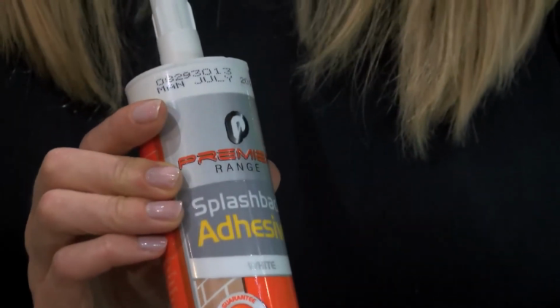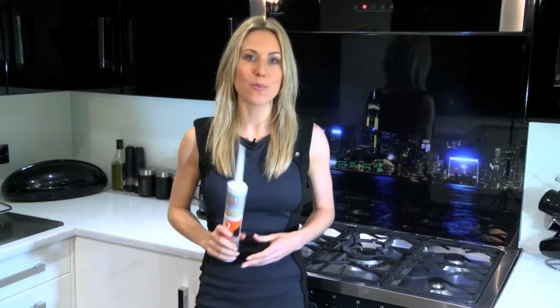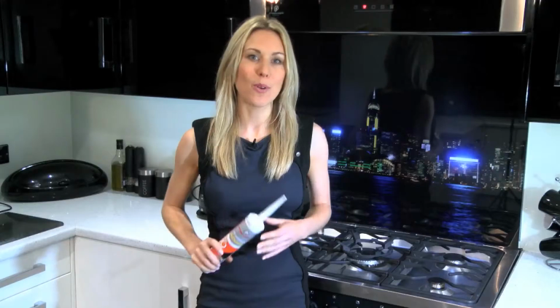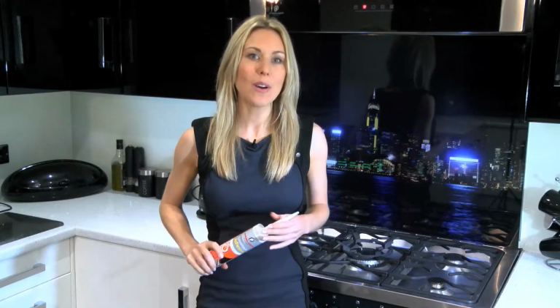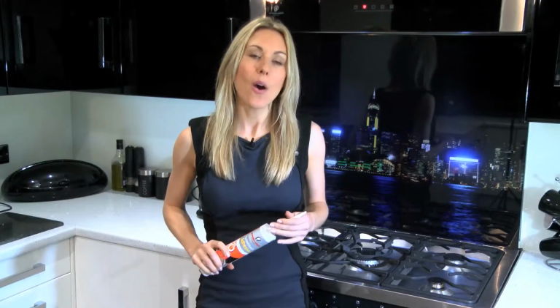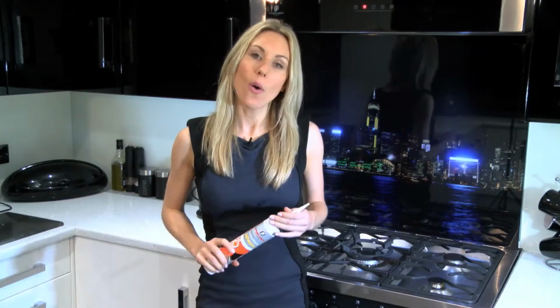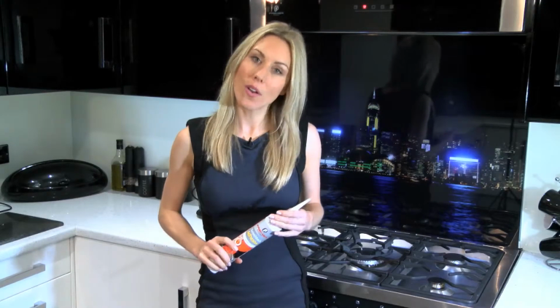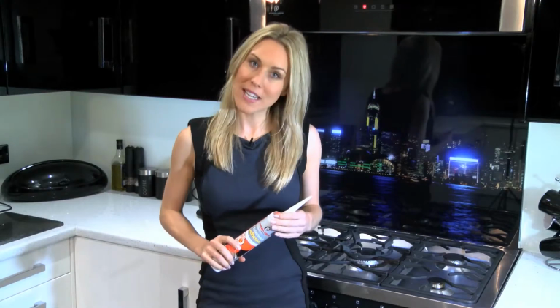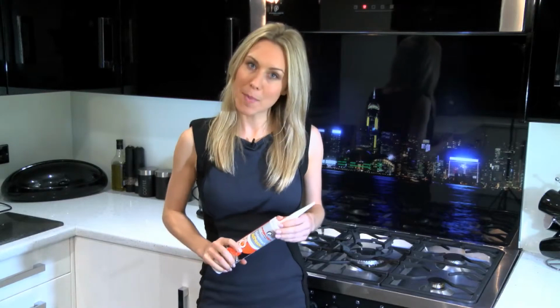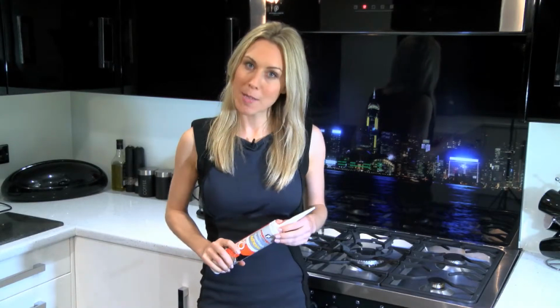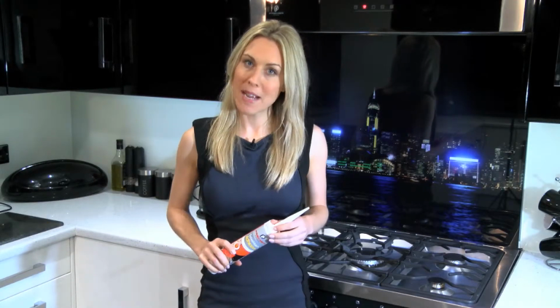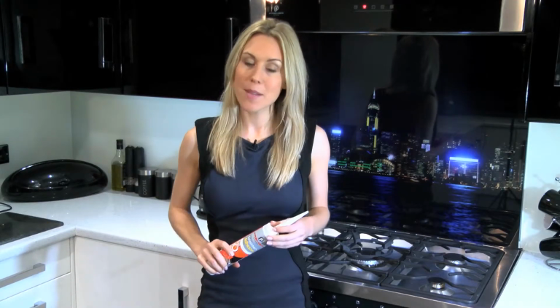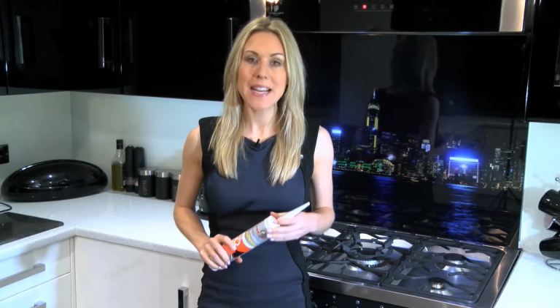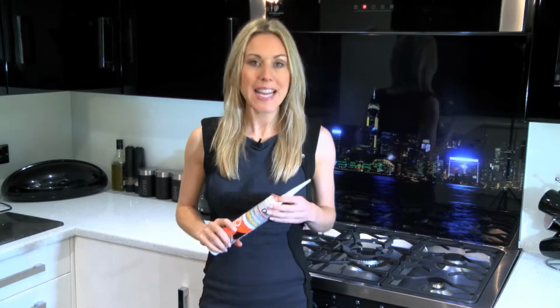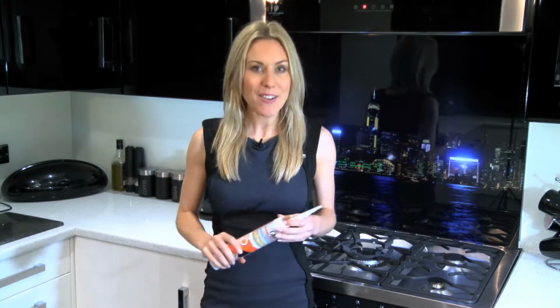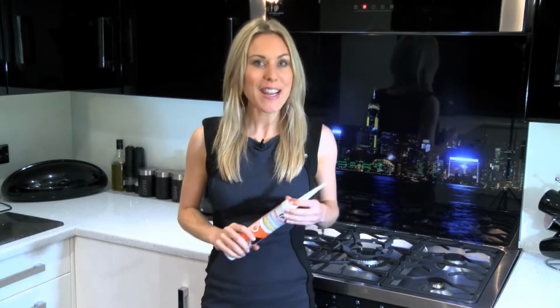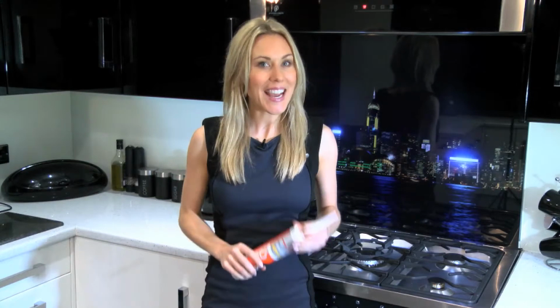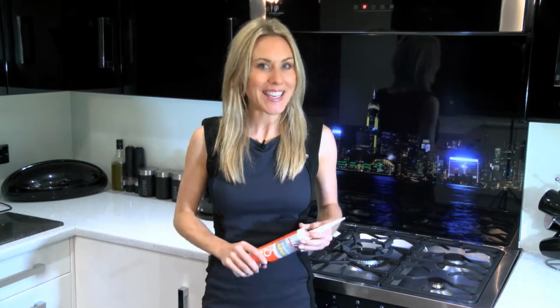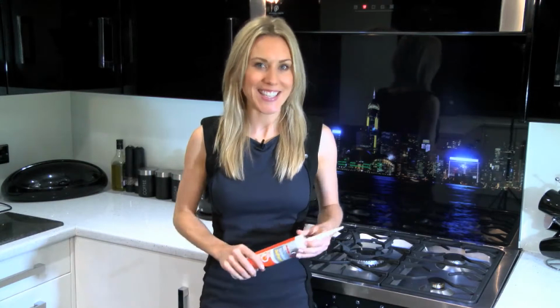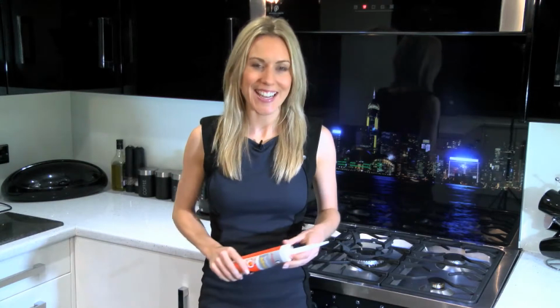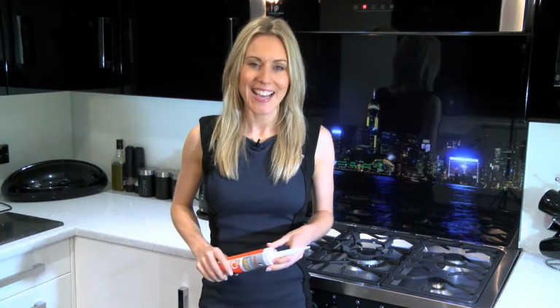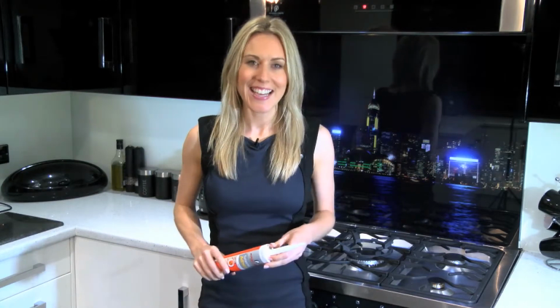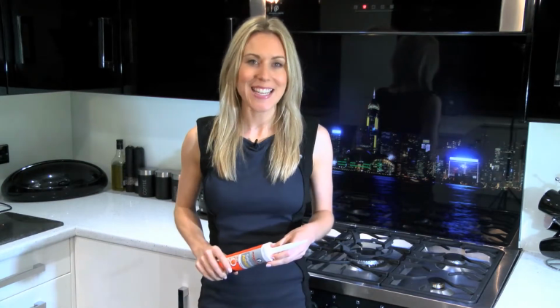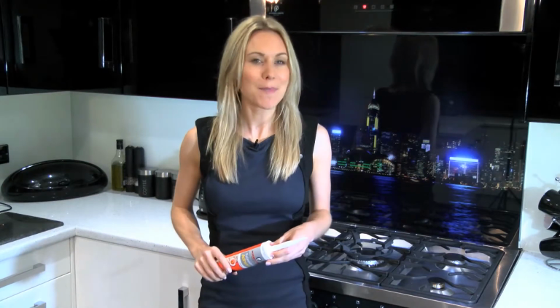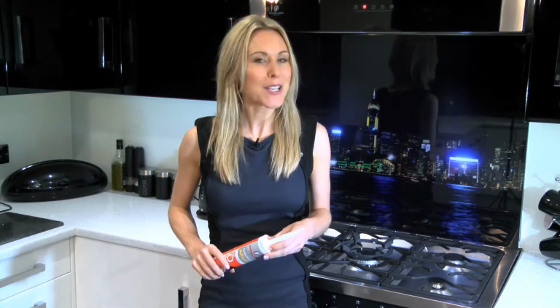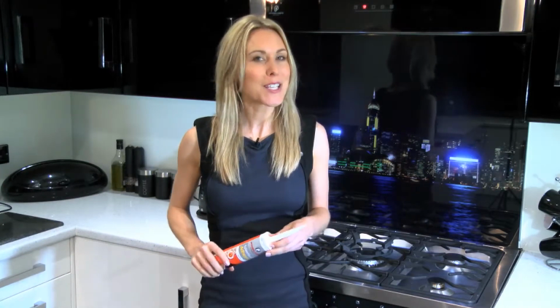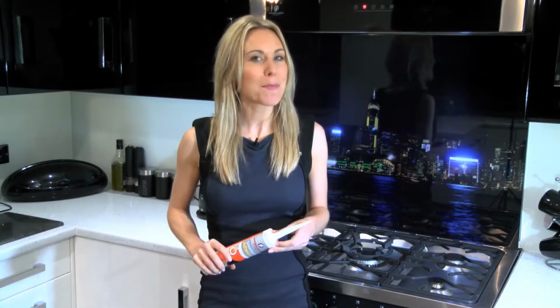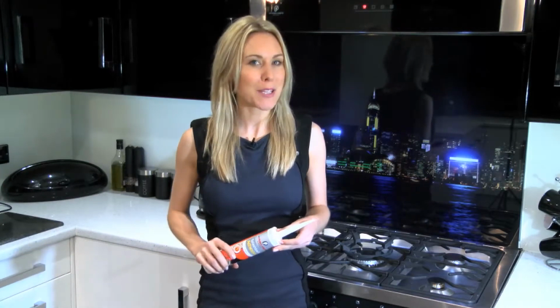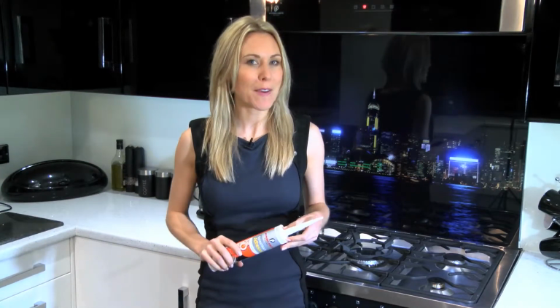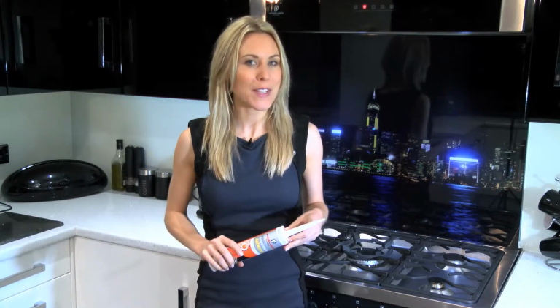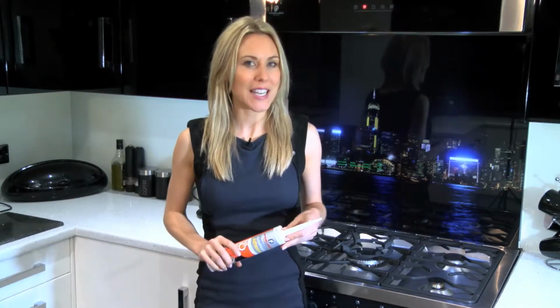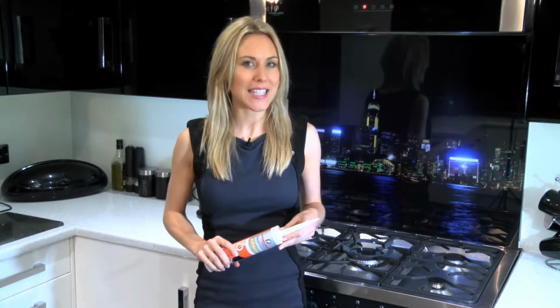What's more, all of our splashbacks are made here in Lancashire at our specialist splashback facility.